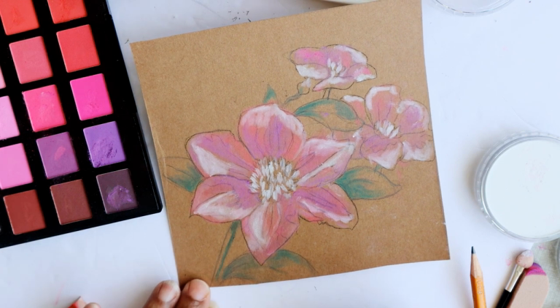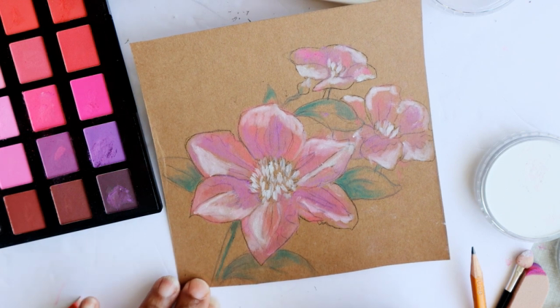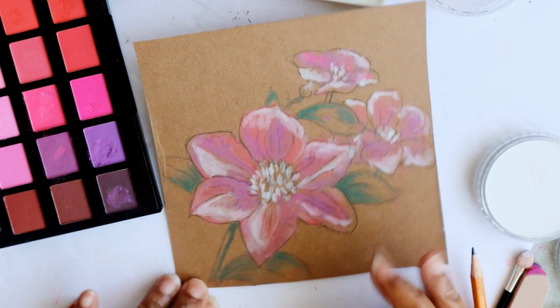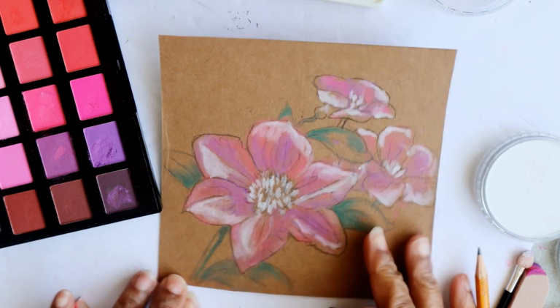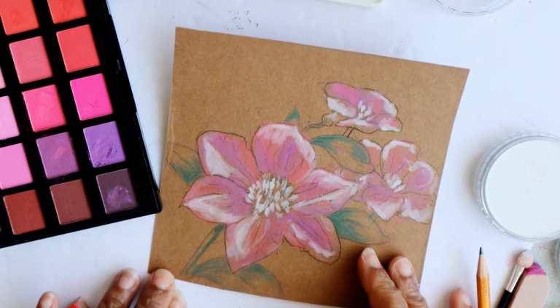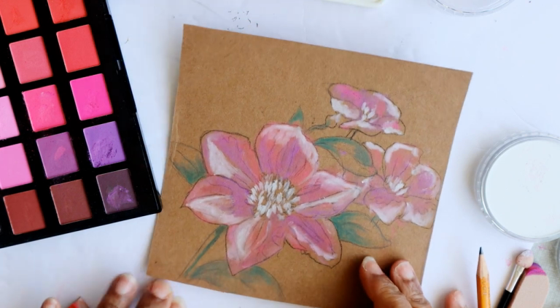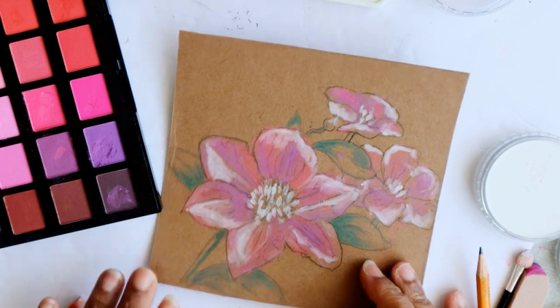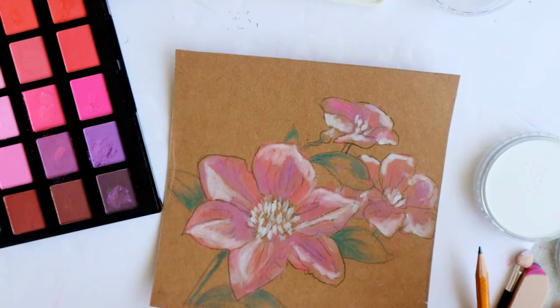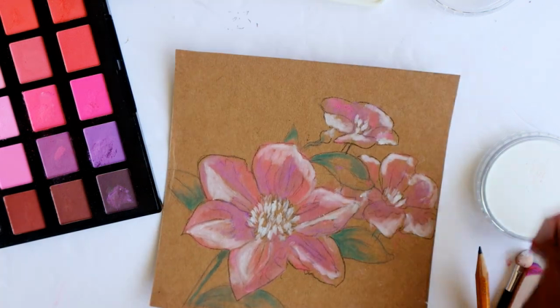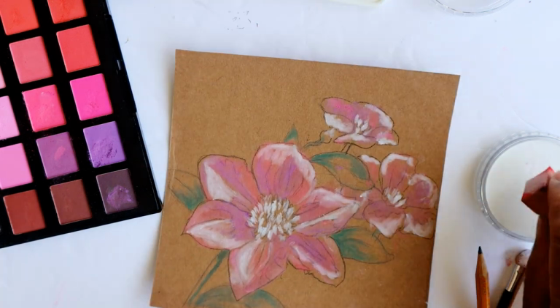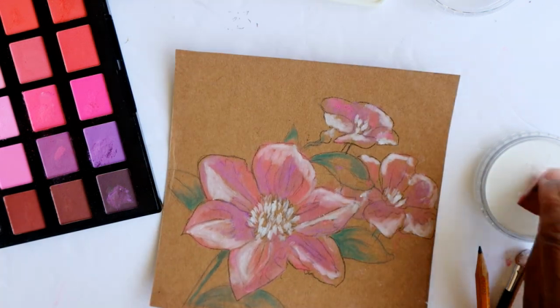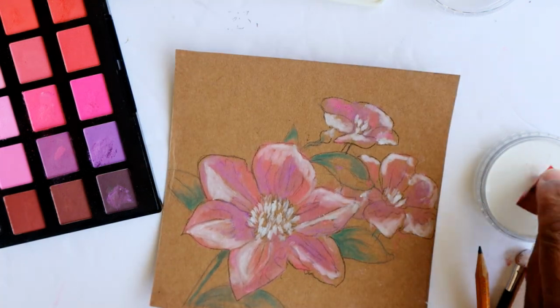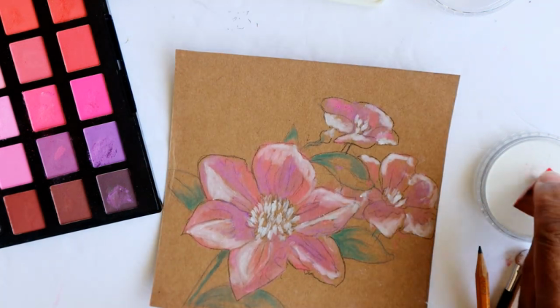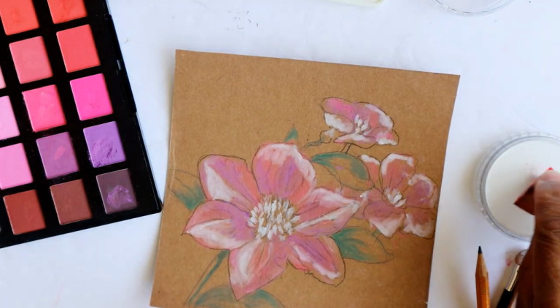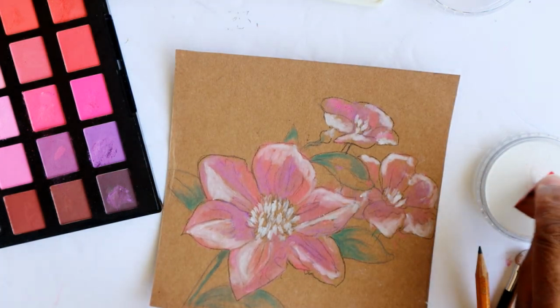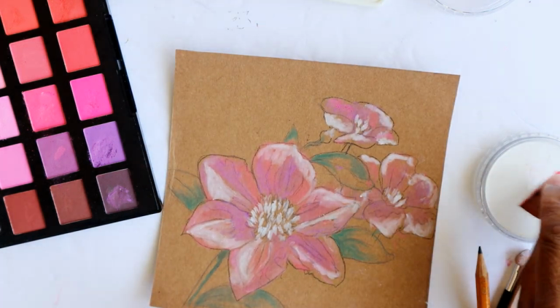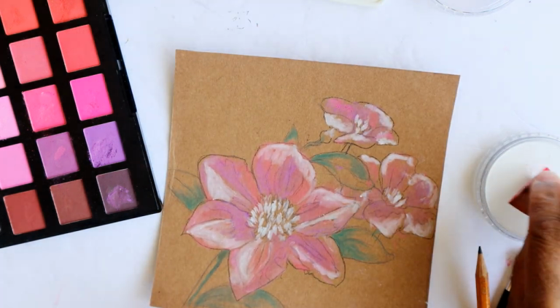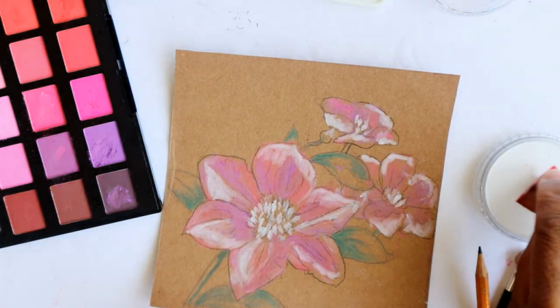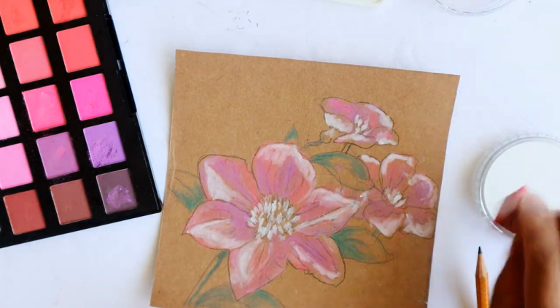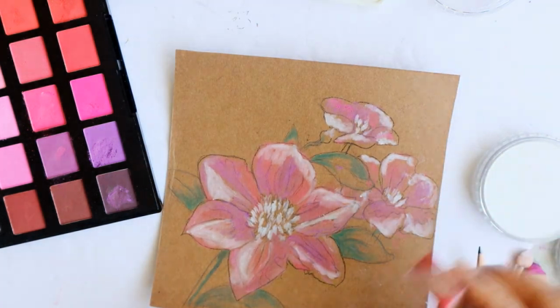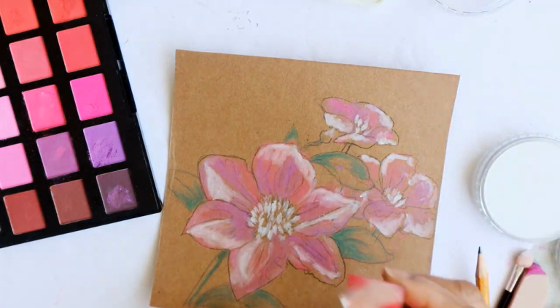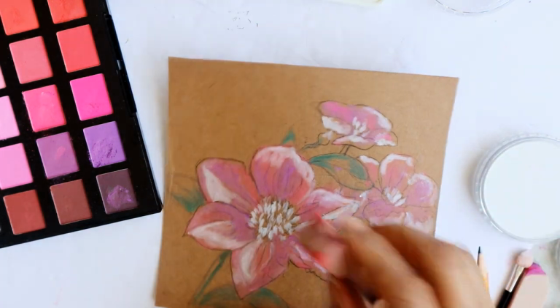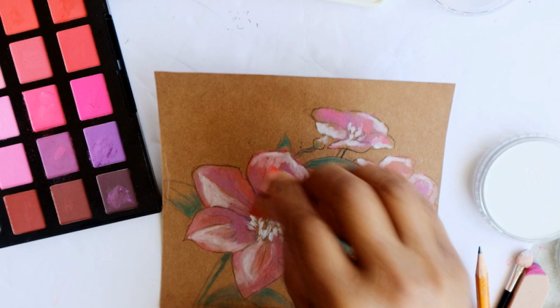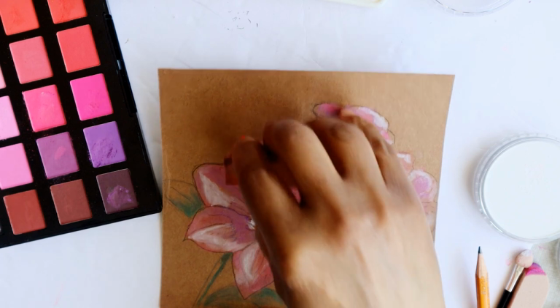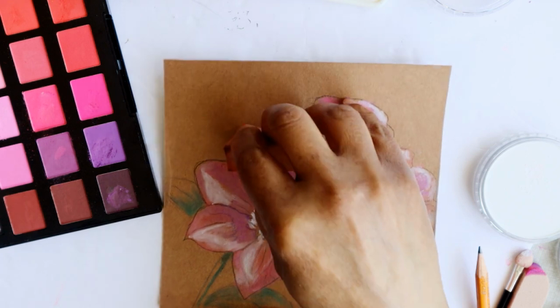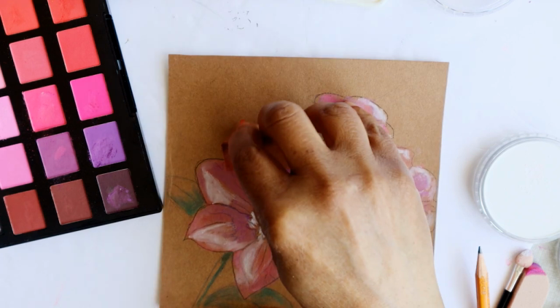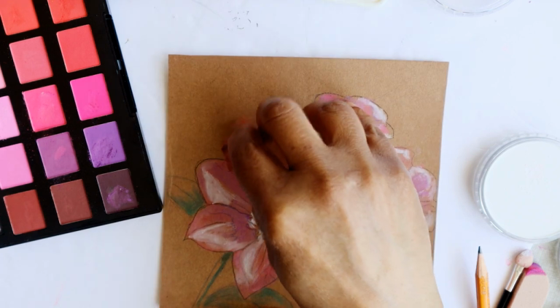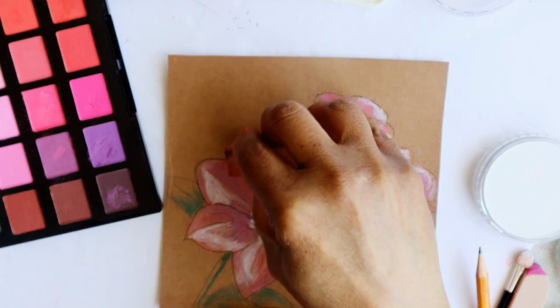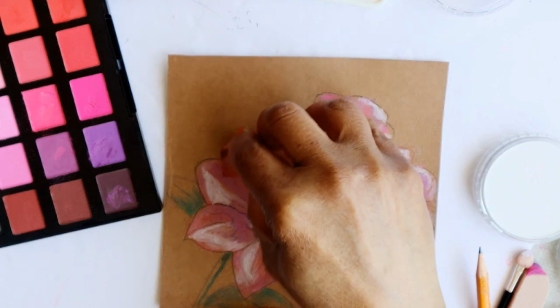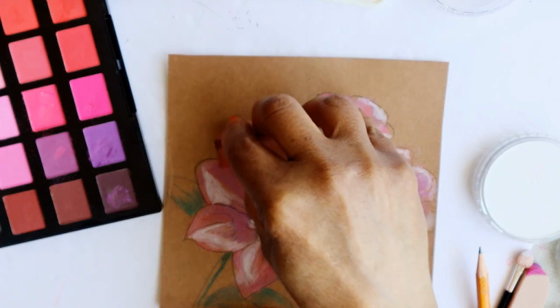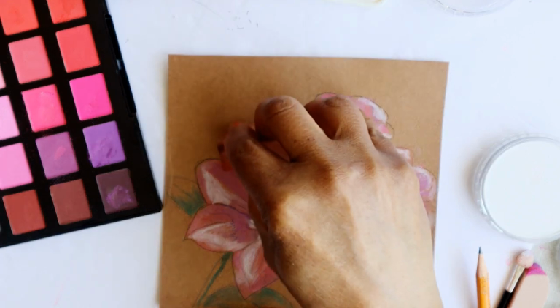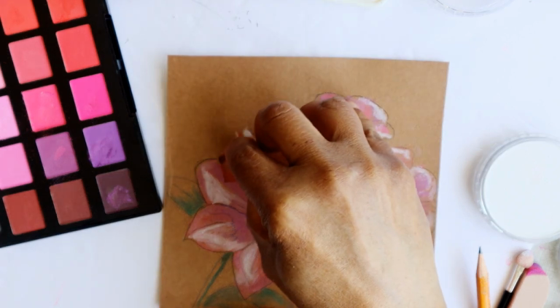The petals of these flowers are smooth and velvety, and I'm trying to capture that in this drawing.